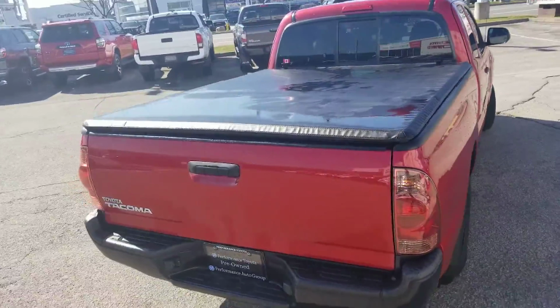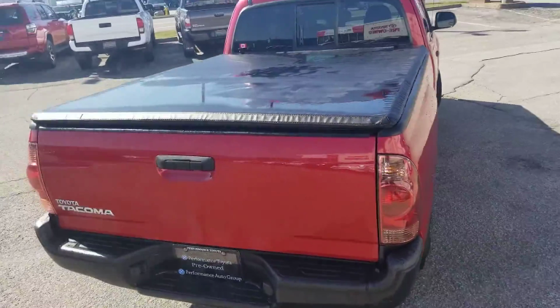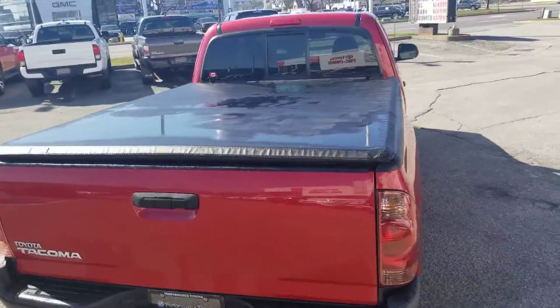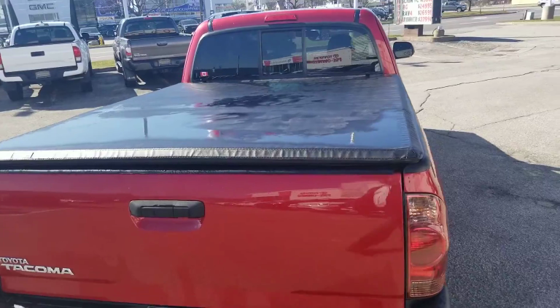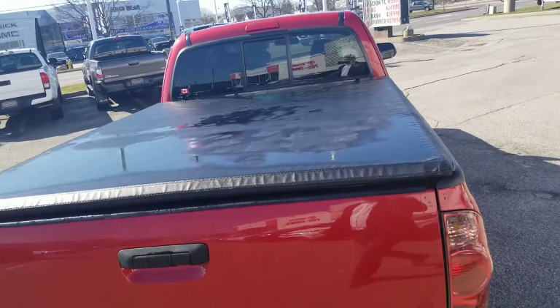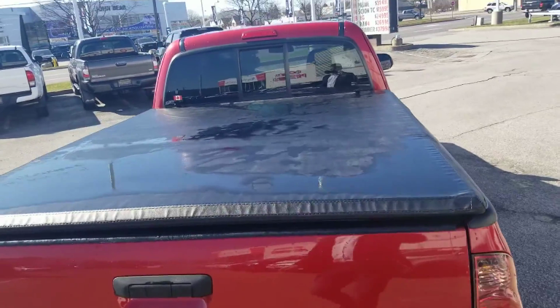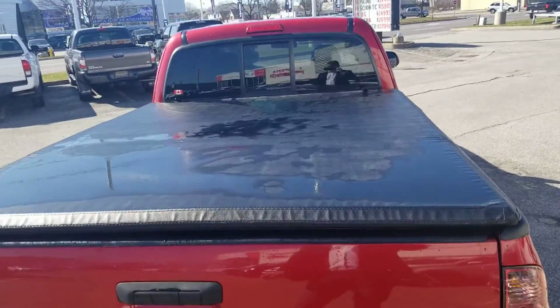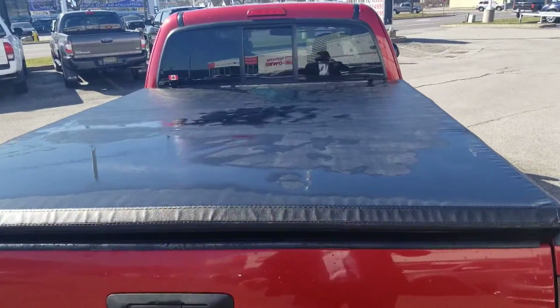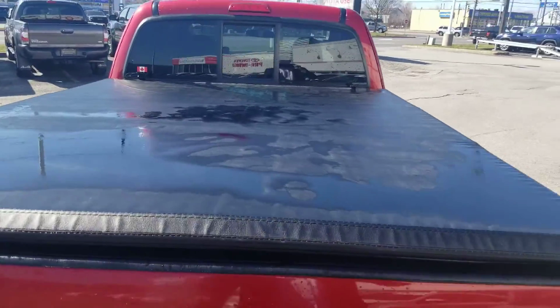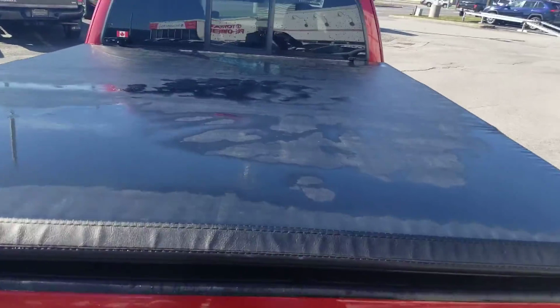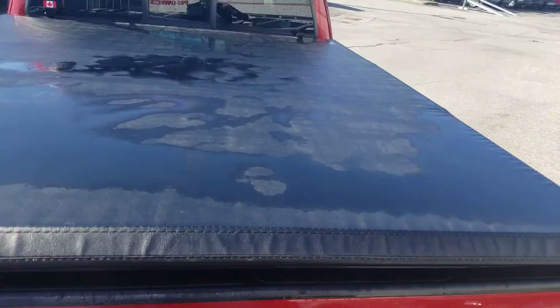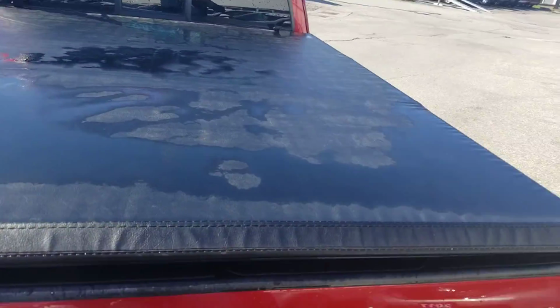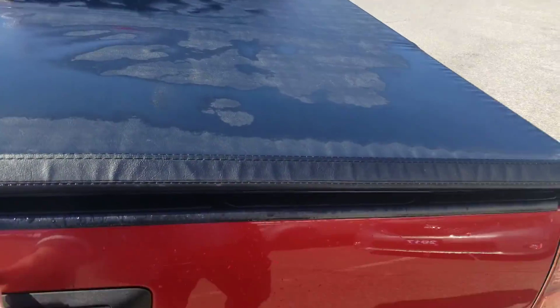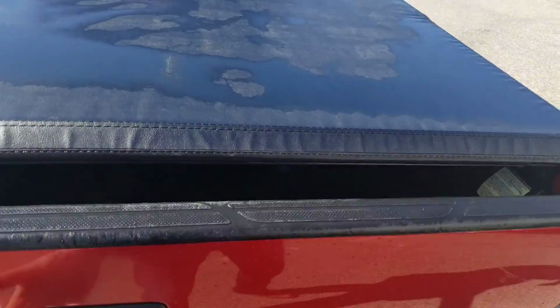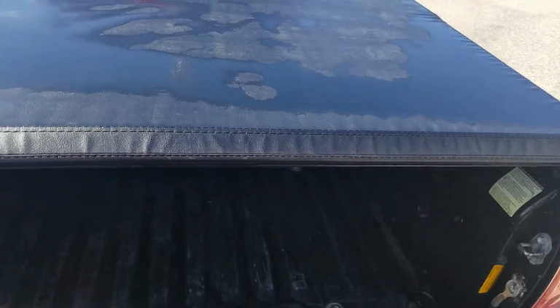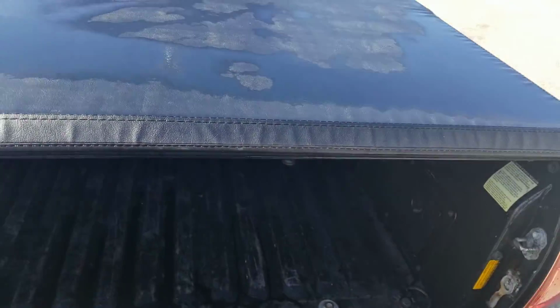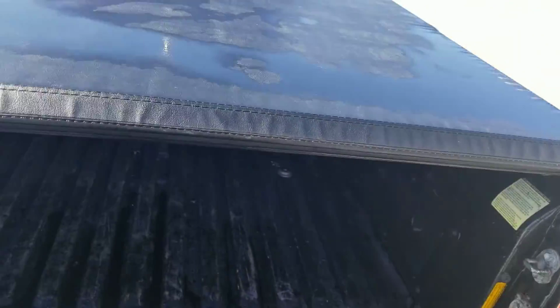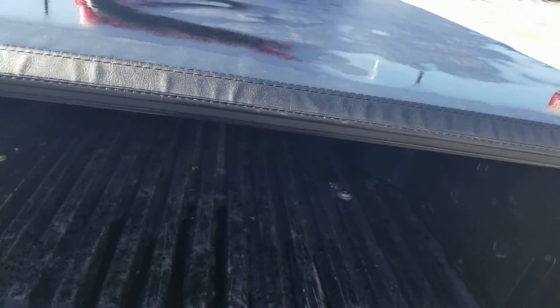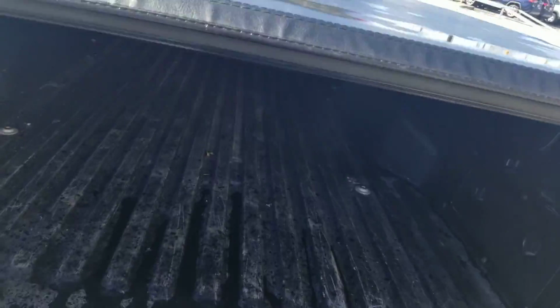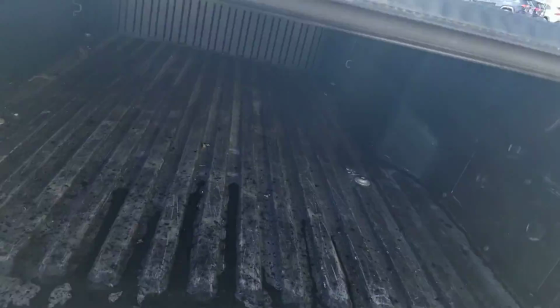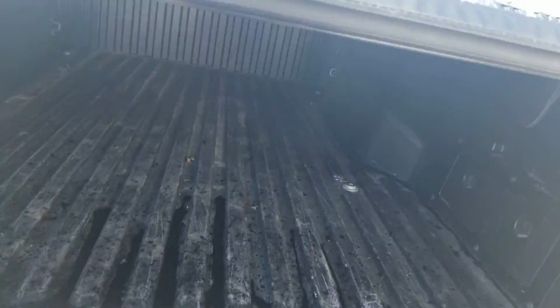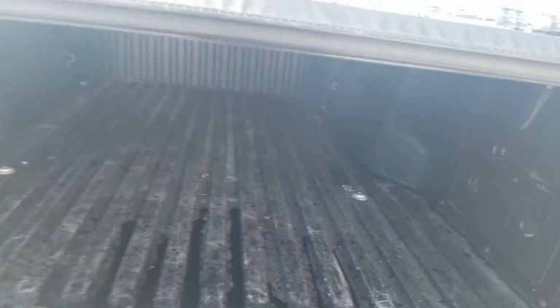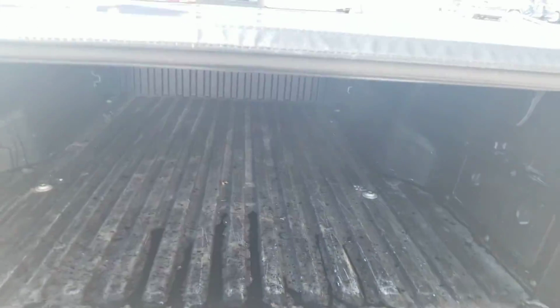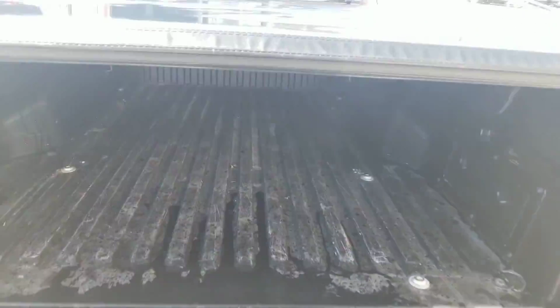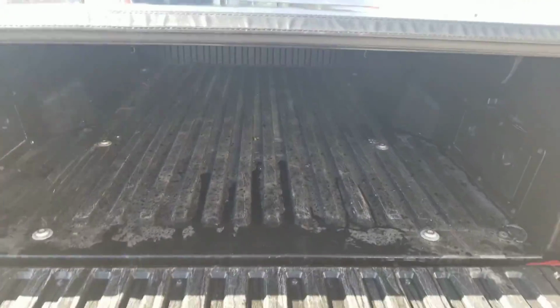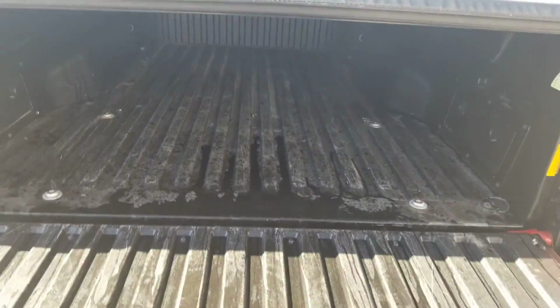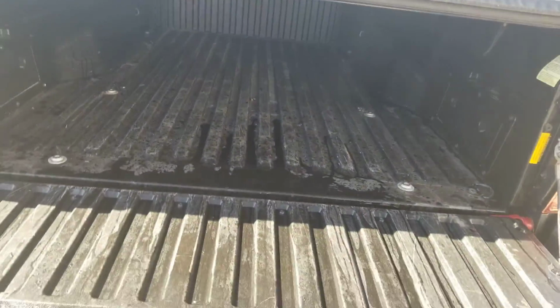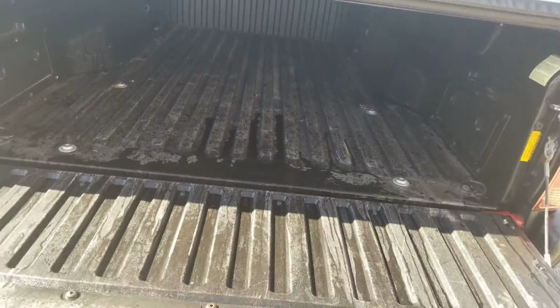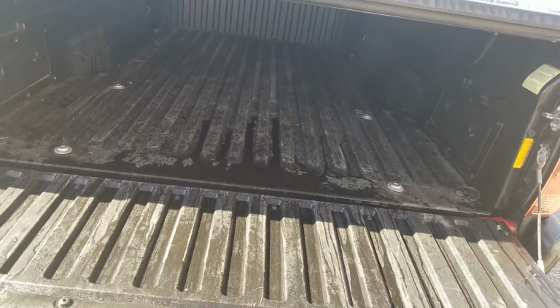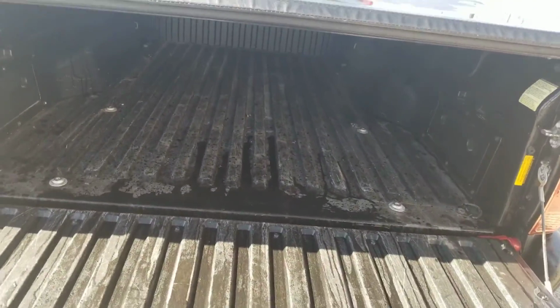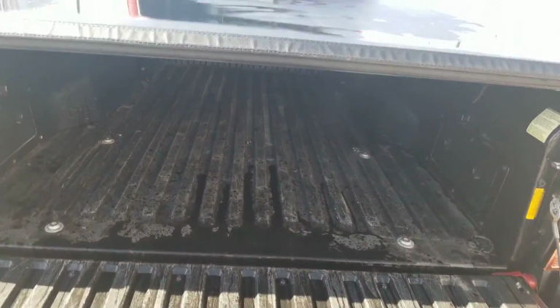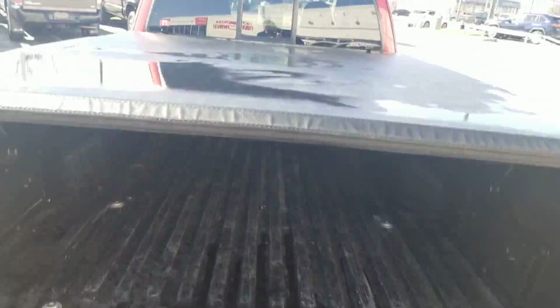Tunnel cover there on the back, inside the tailgate. A little bit of wear, but not too much.